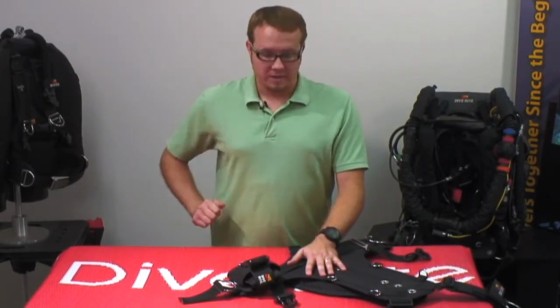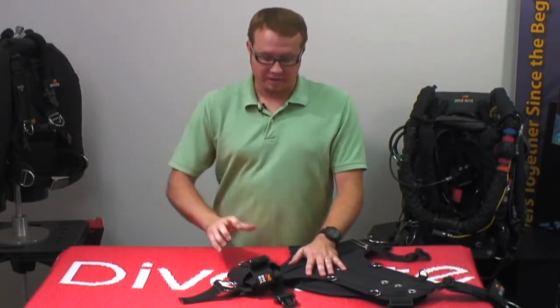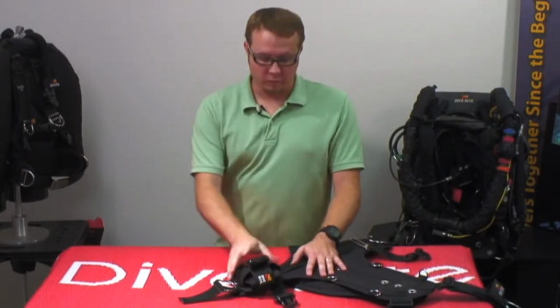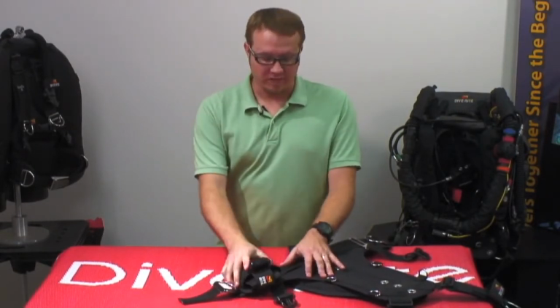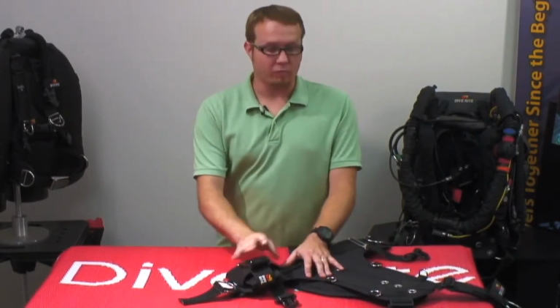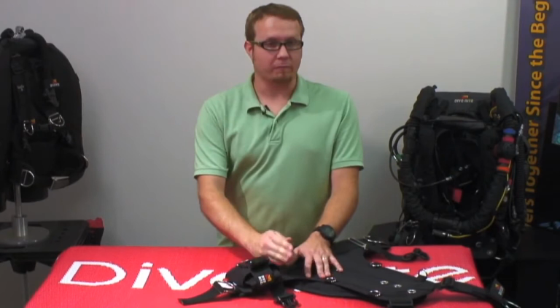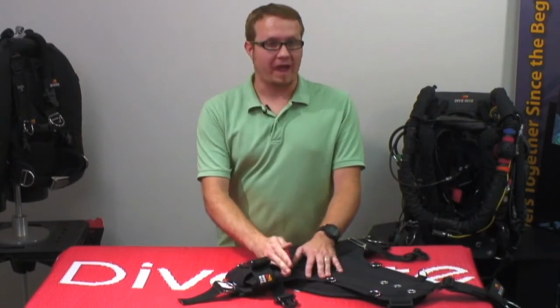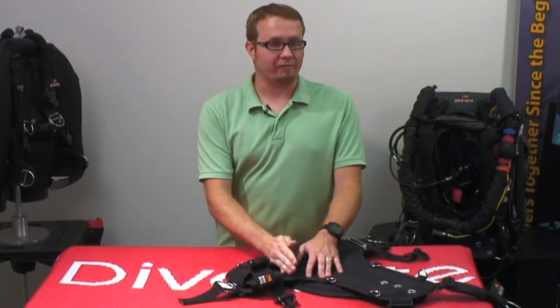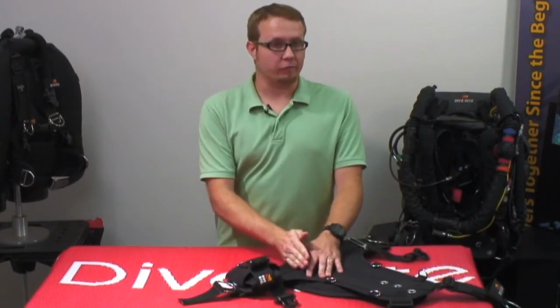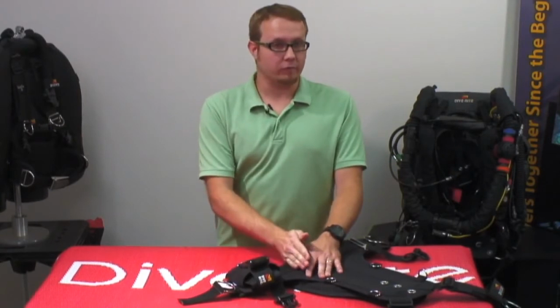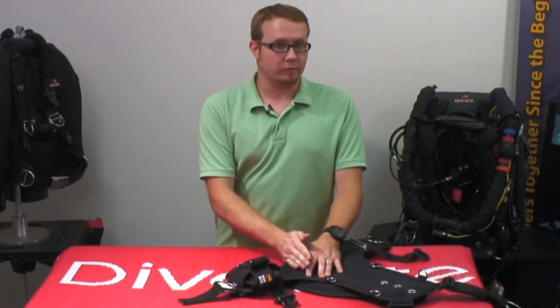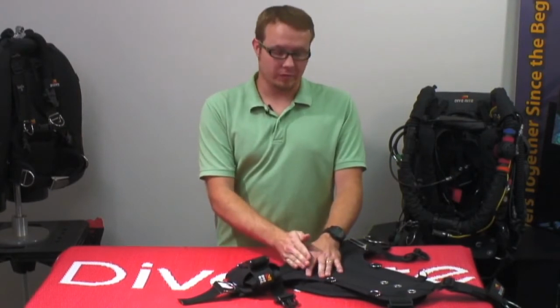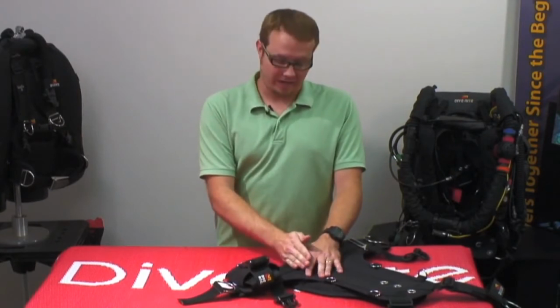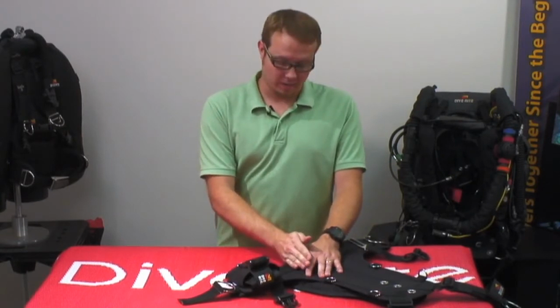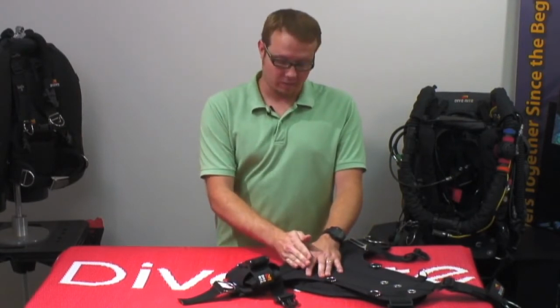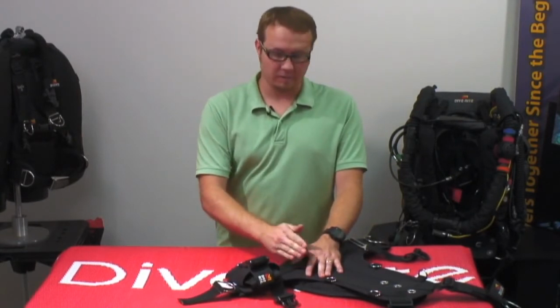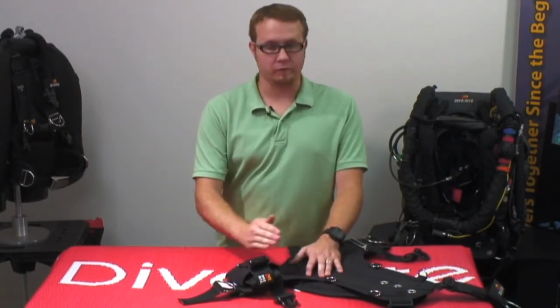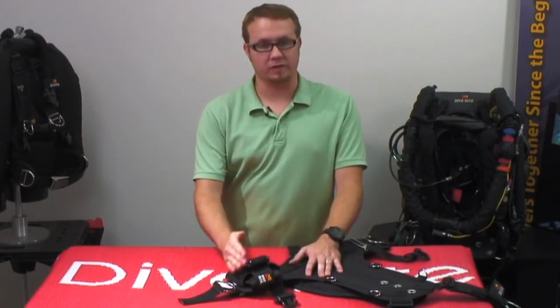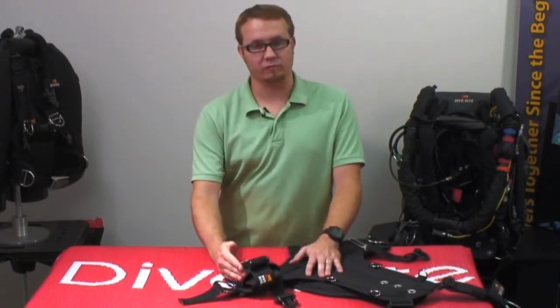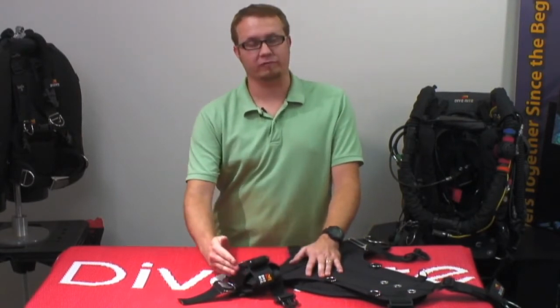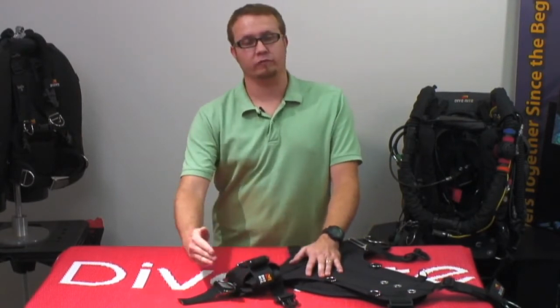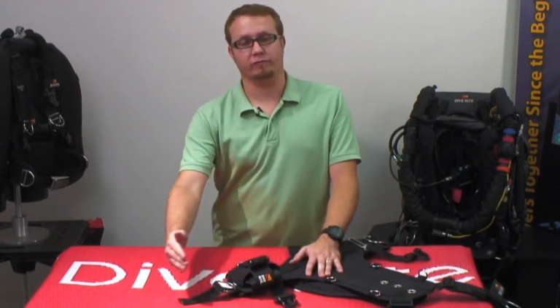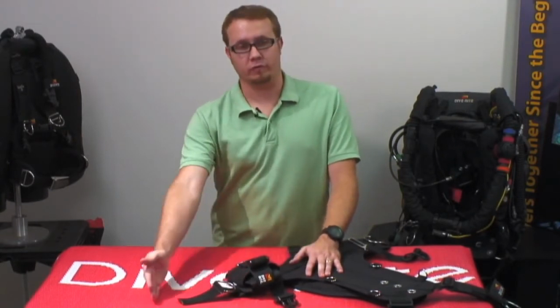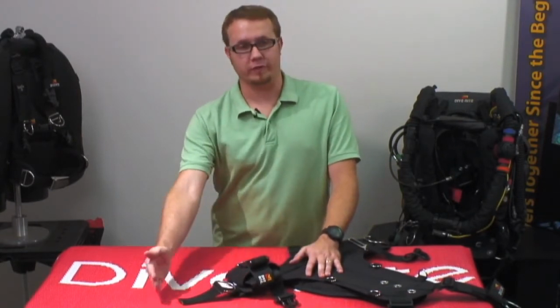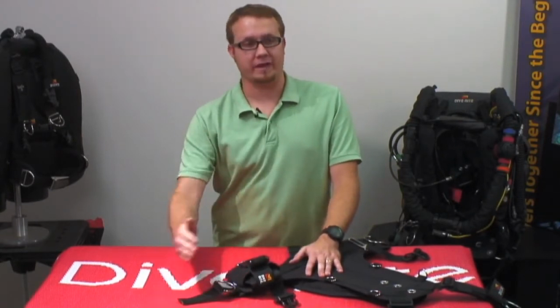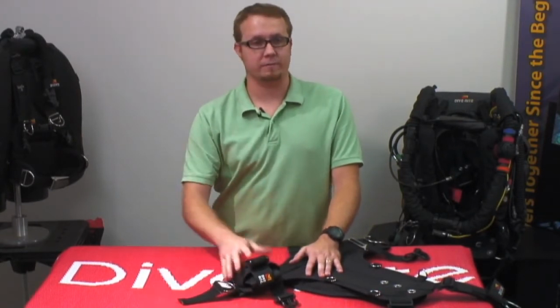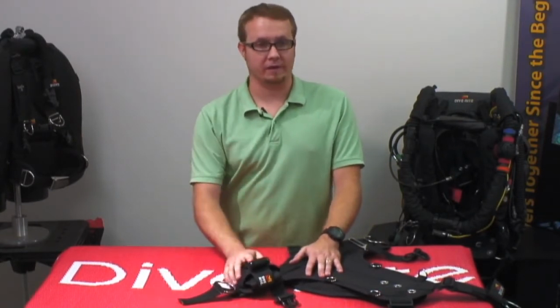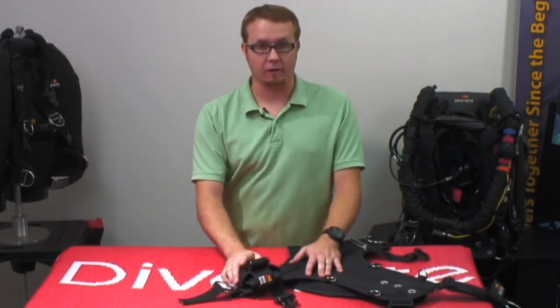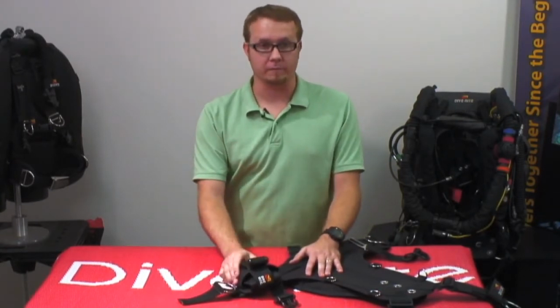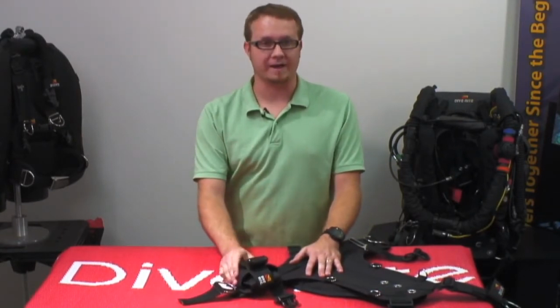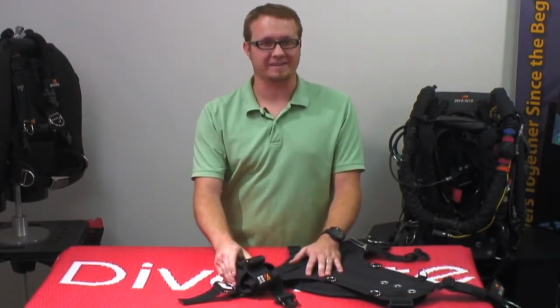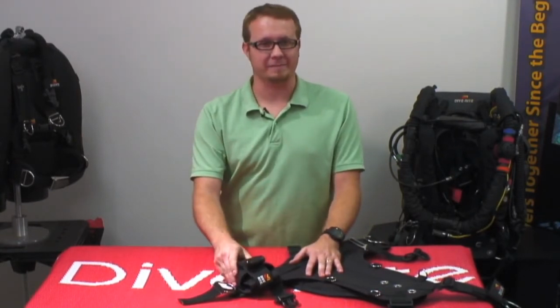If you need to move it back further, you can. If you need to move it further forward, you can, depending on your body type.